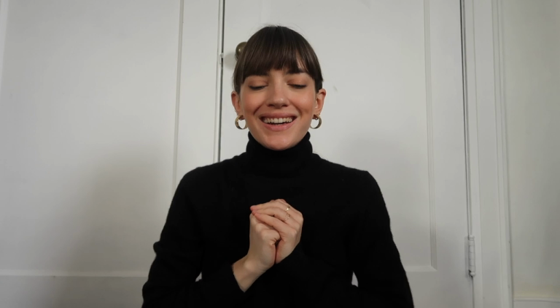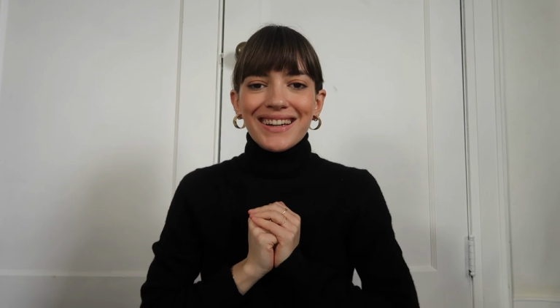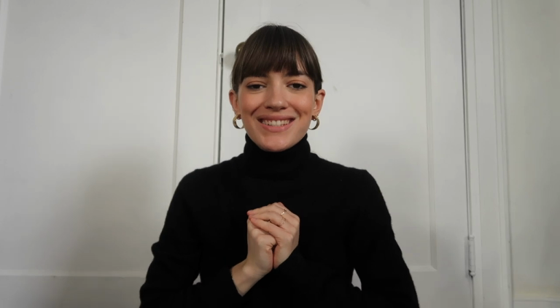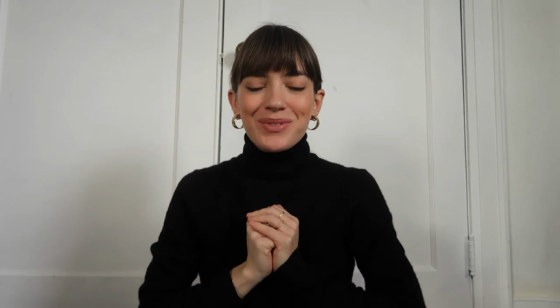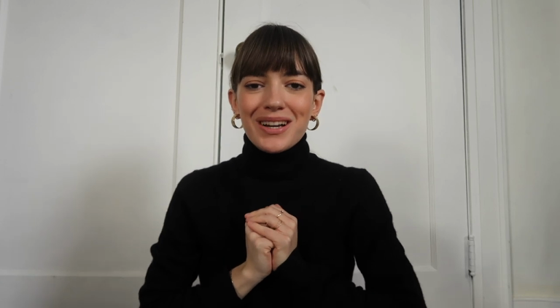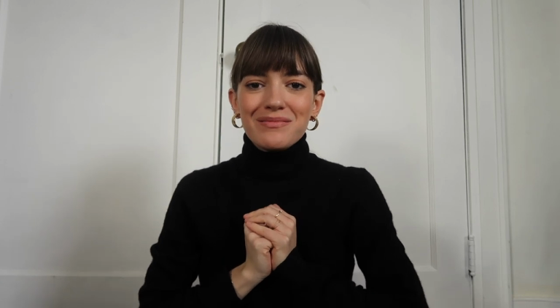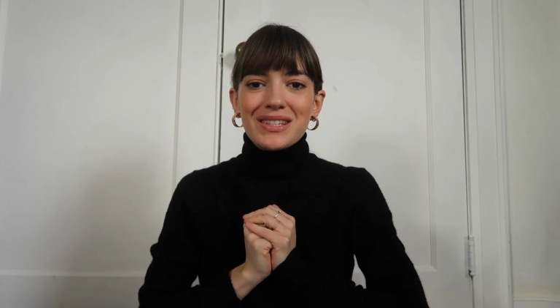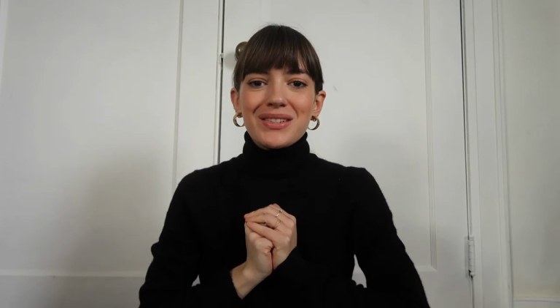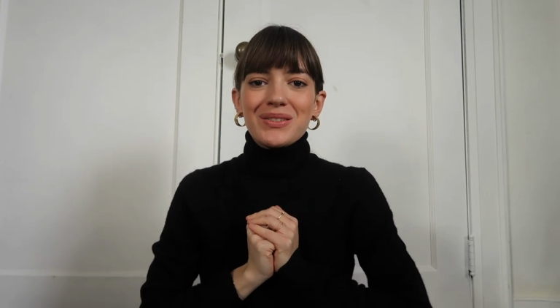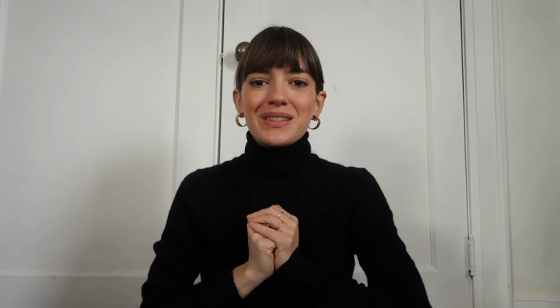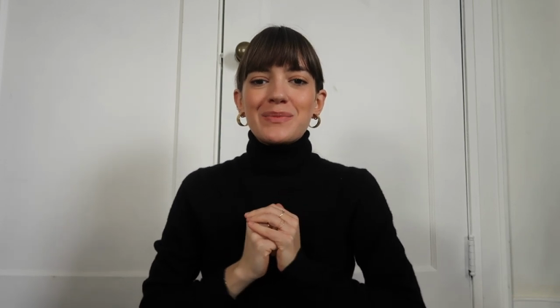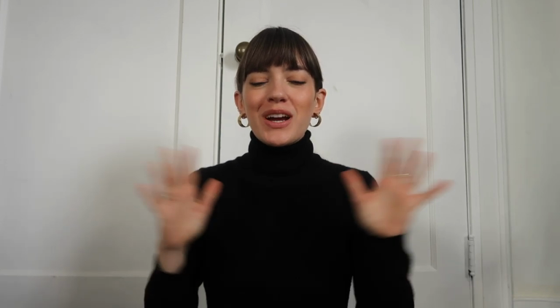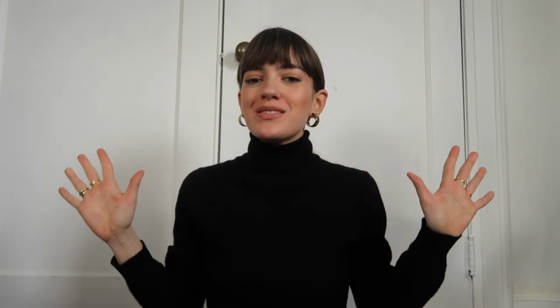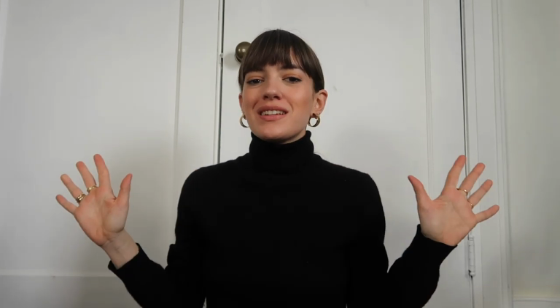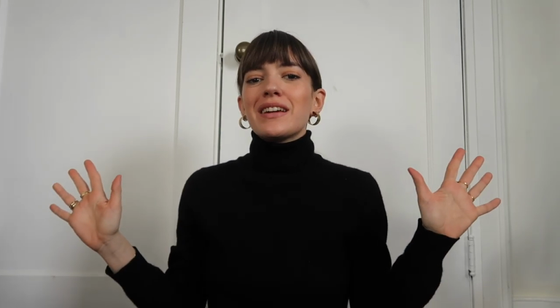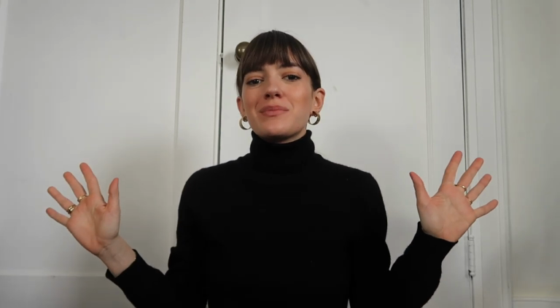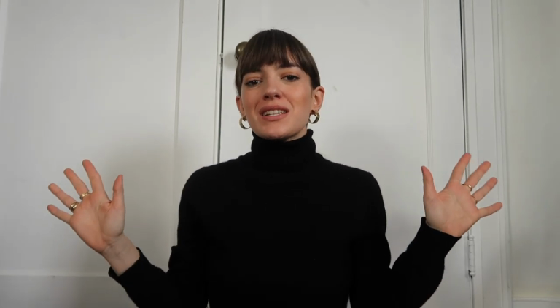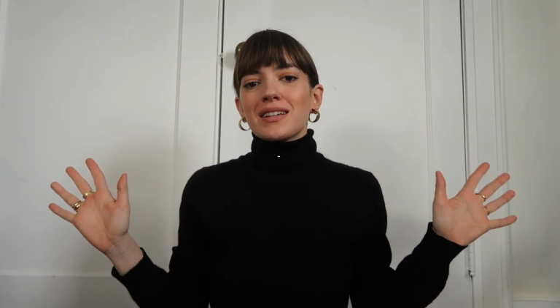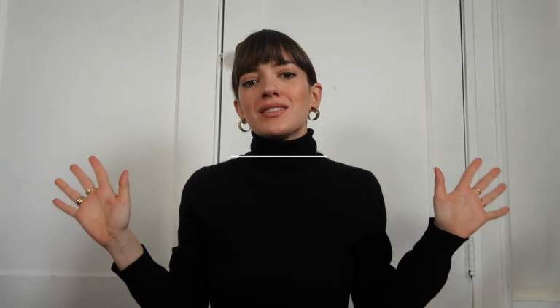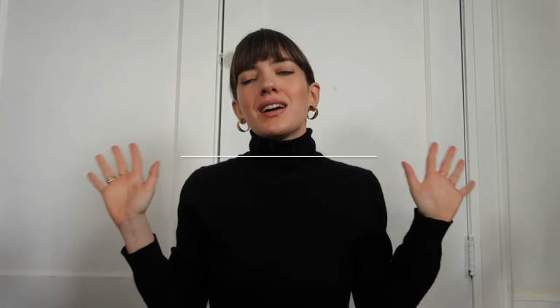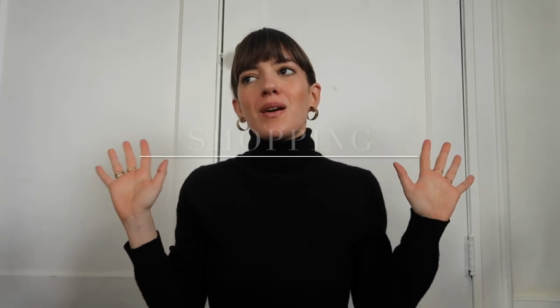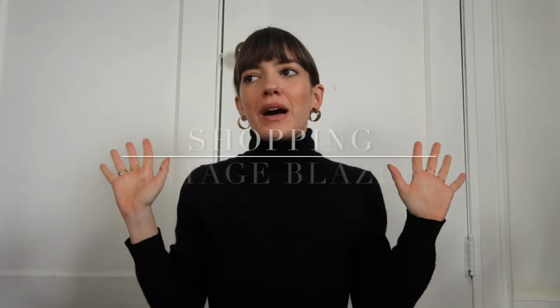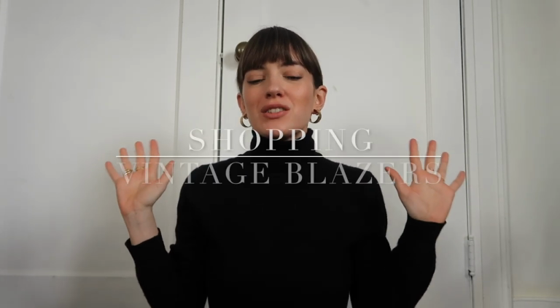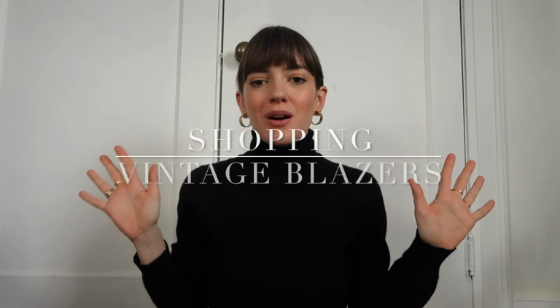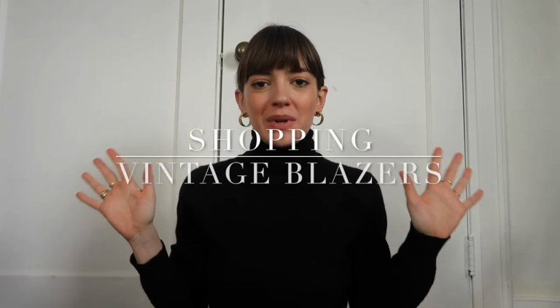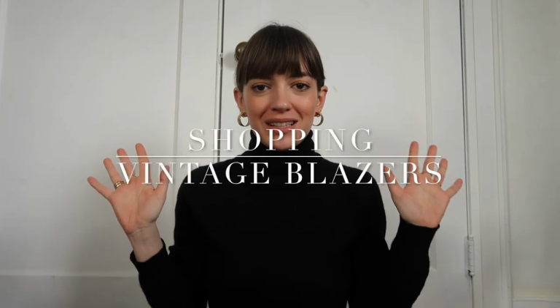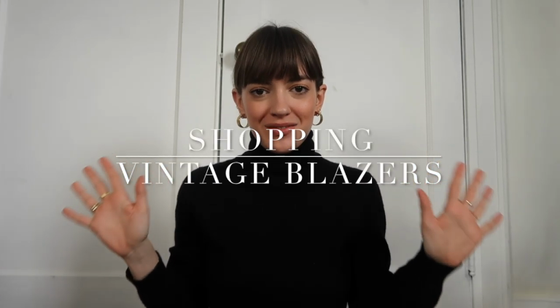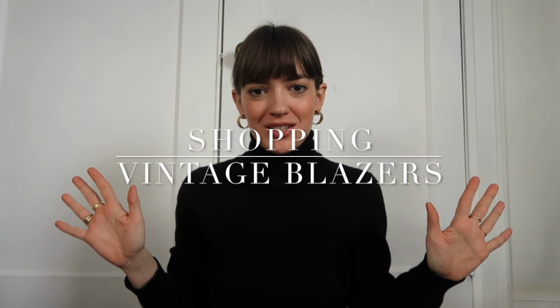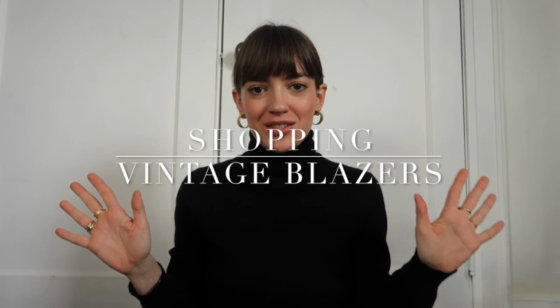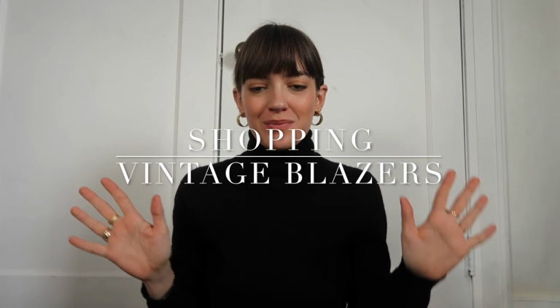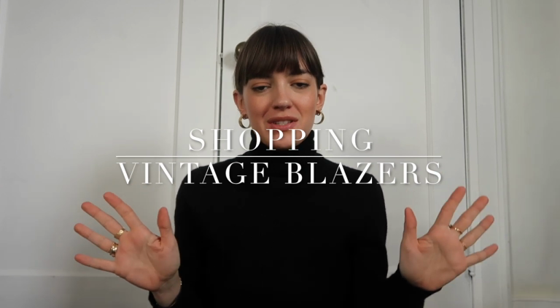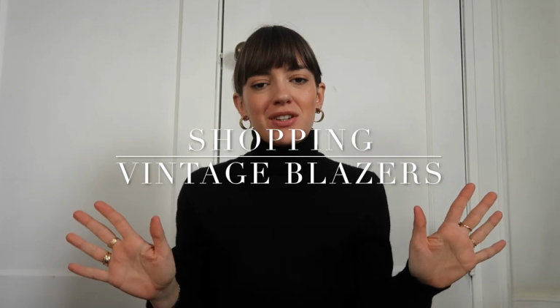Hi guys! Welcome to this brand new series on my channel about shopping vintage blazers.